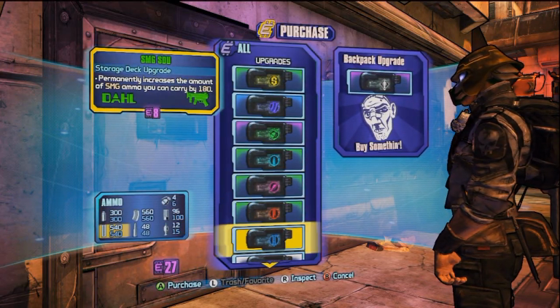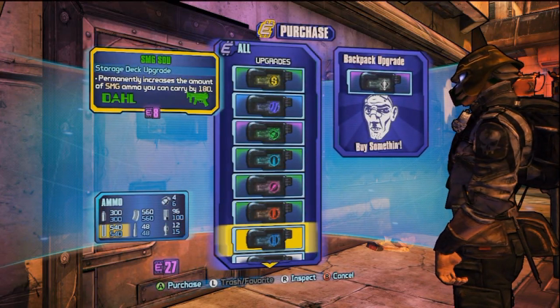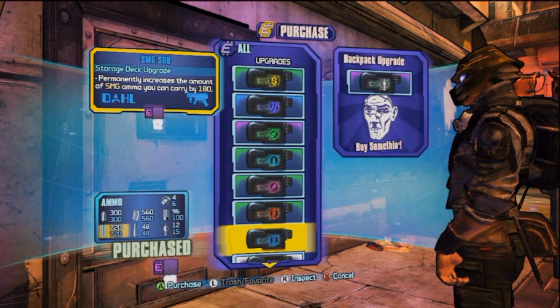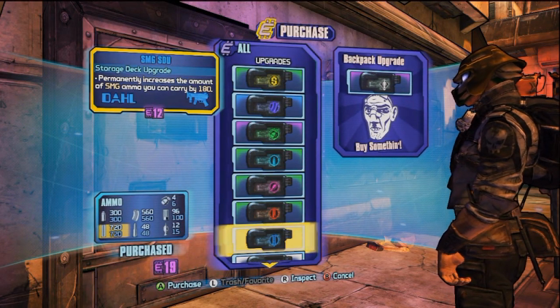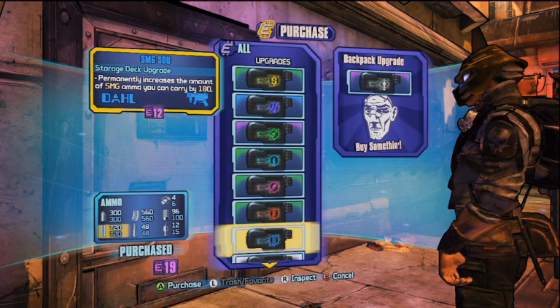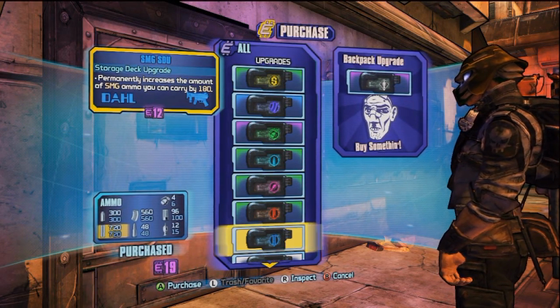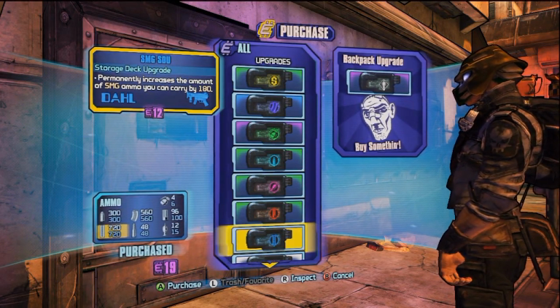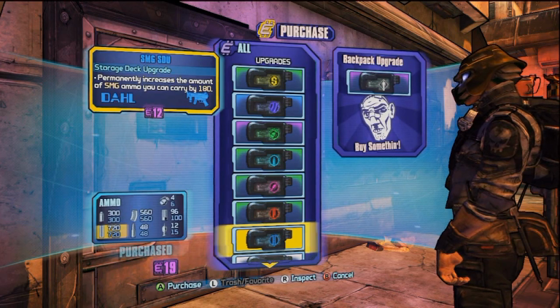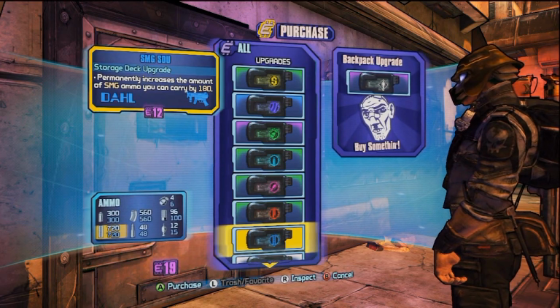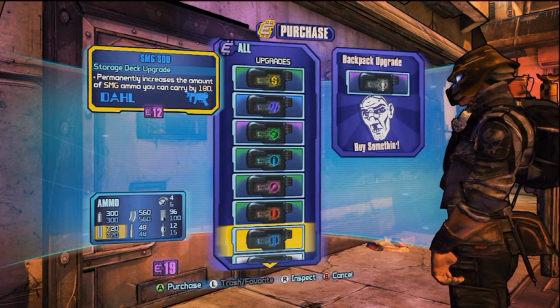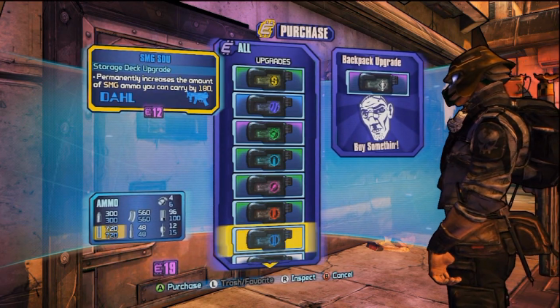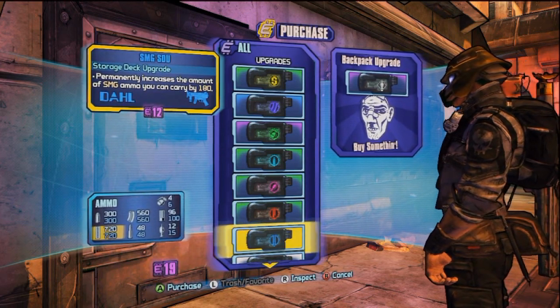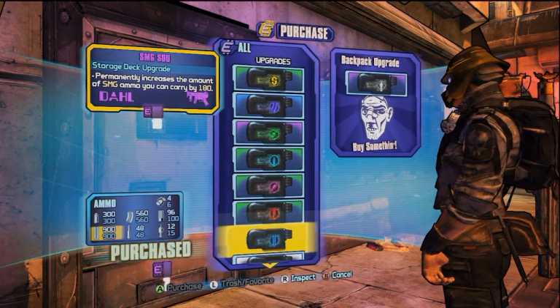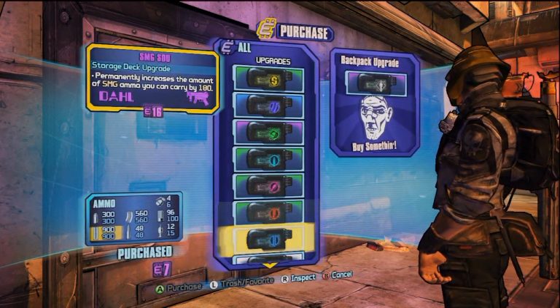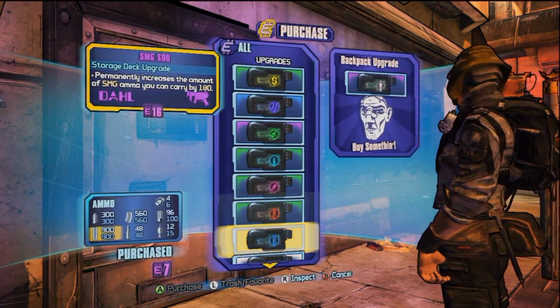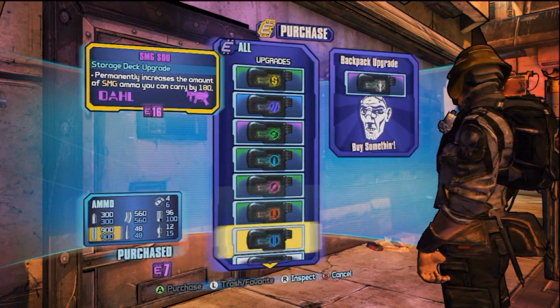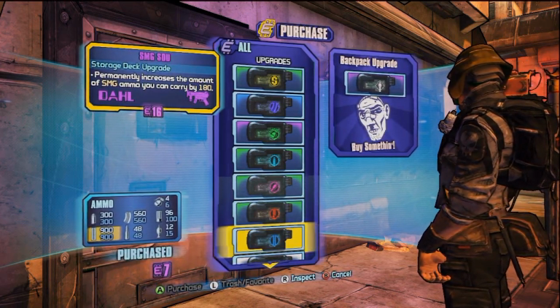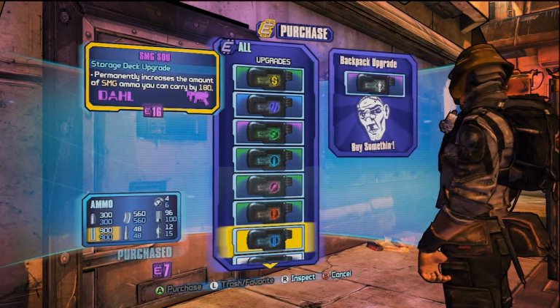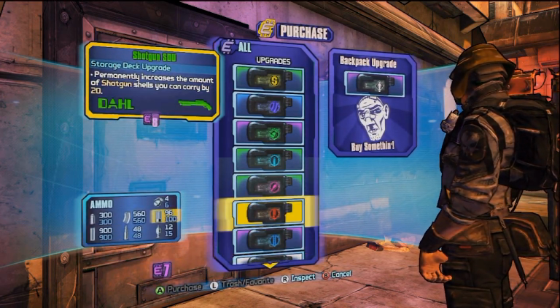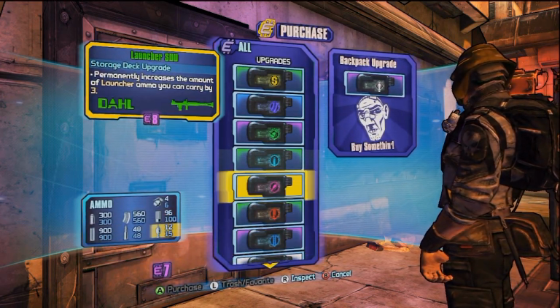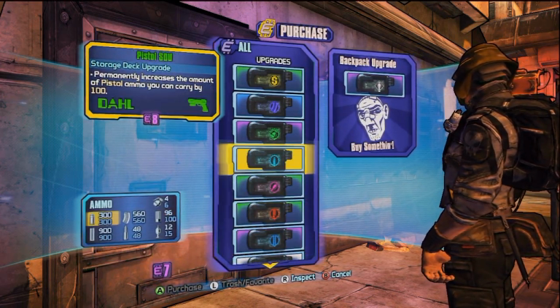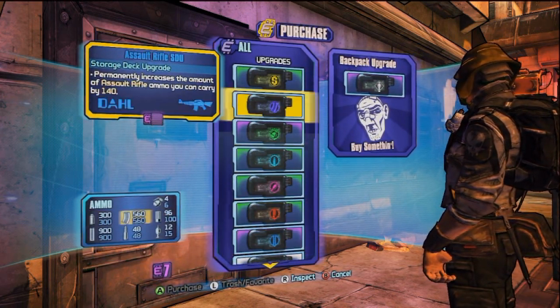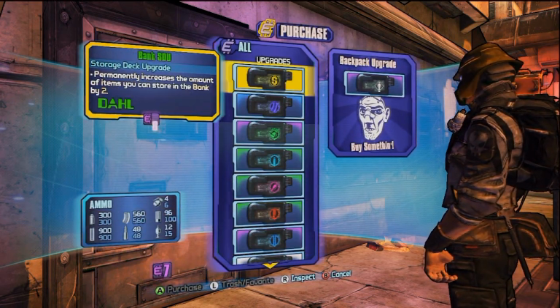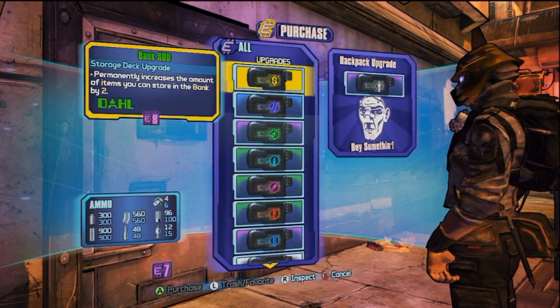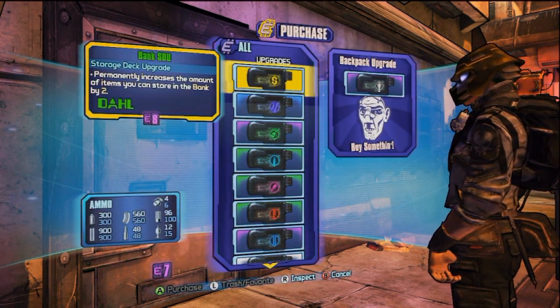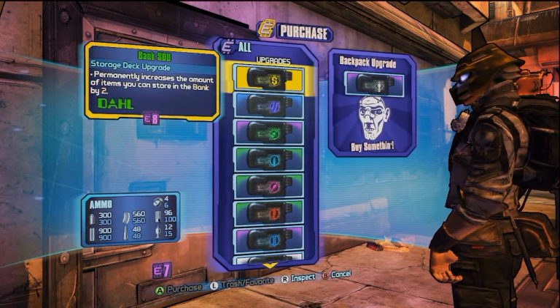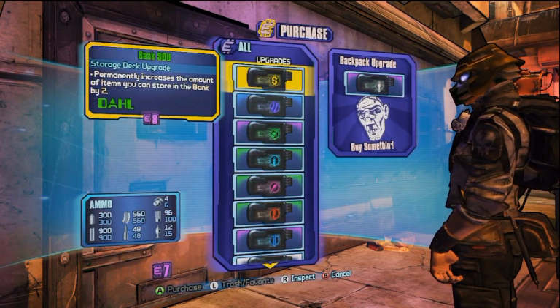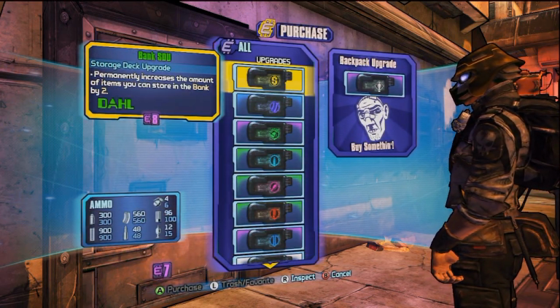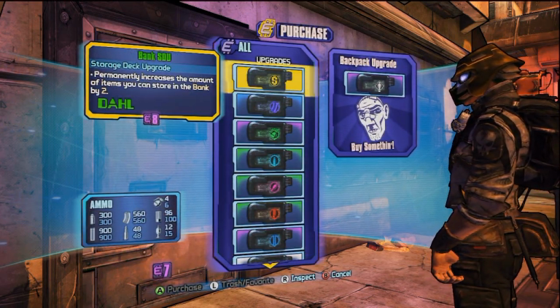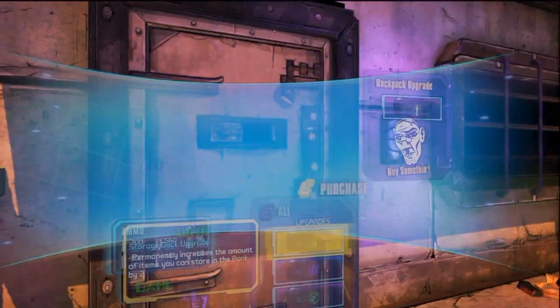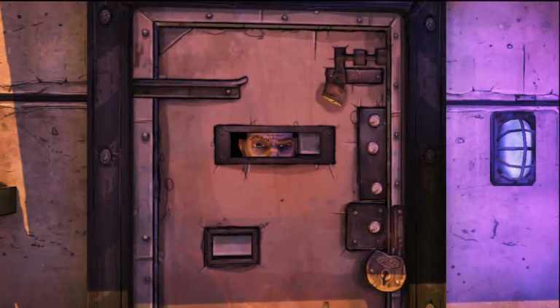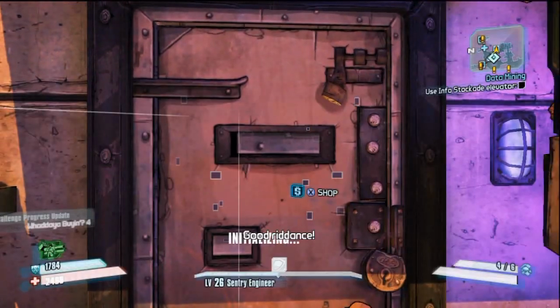So you must have completed Plan B, the mission, and this is in Sanctuary. This is how you buy it. Hope you've been doing it.